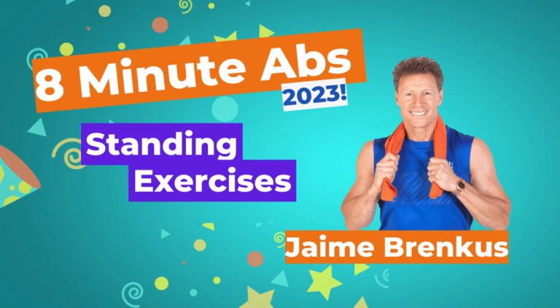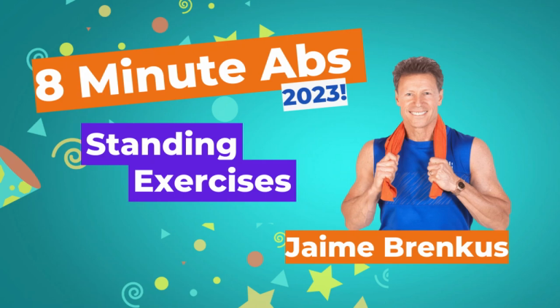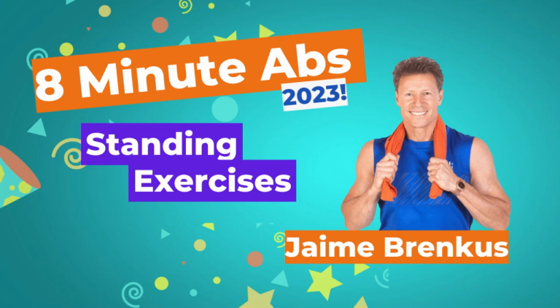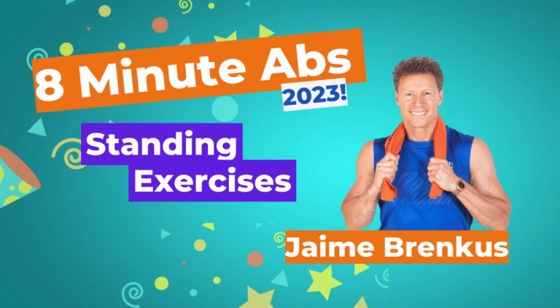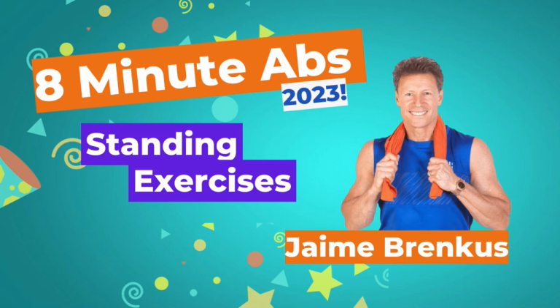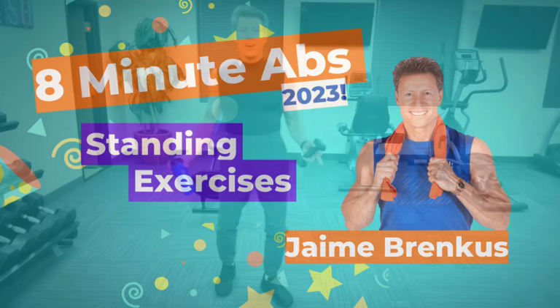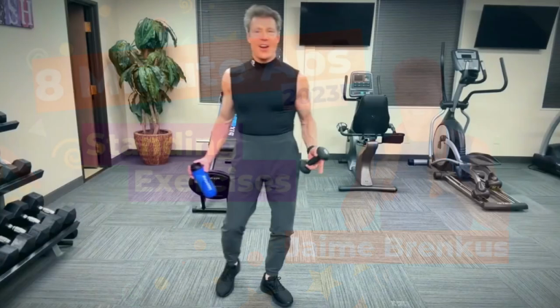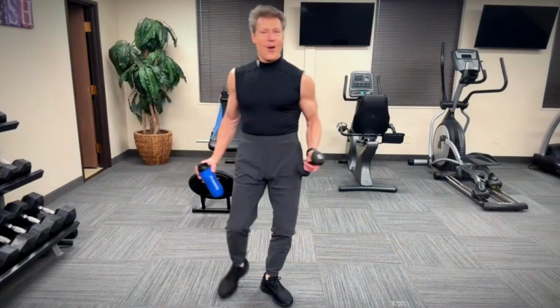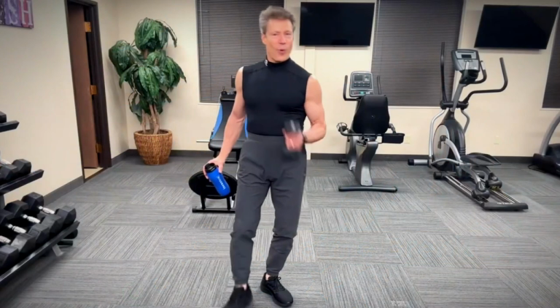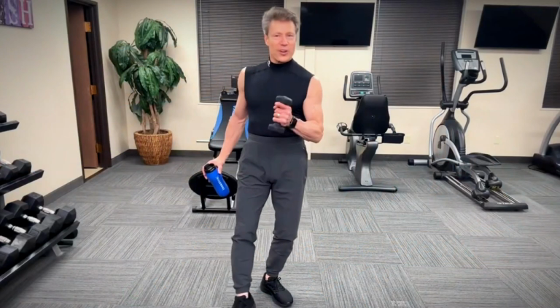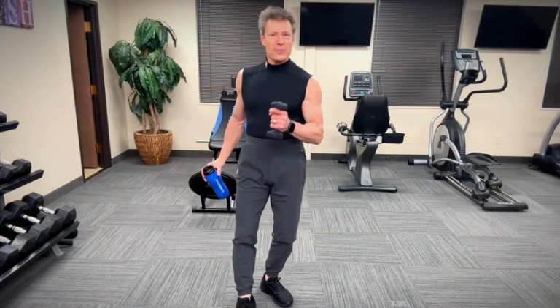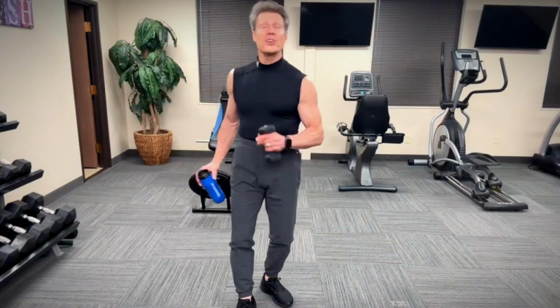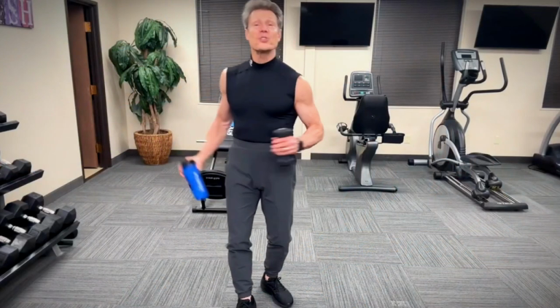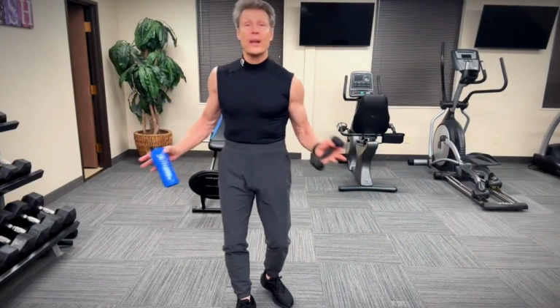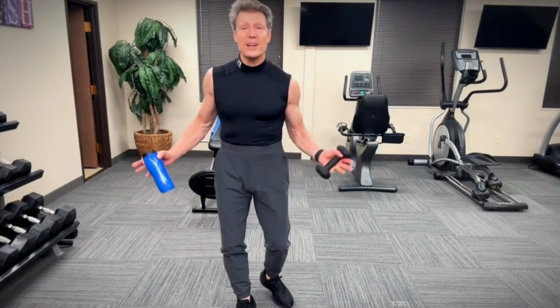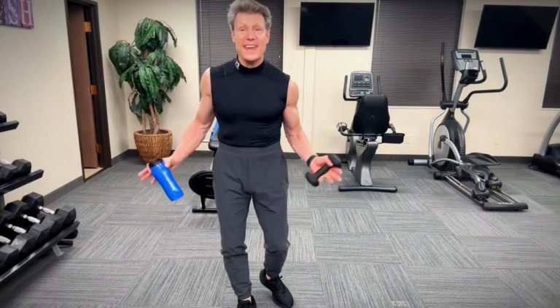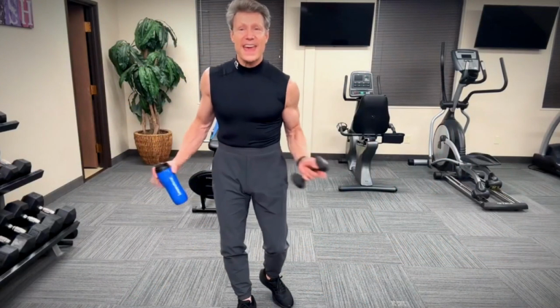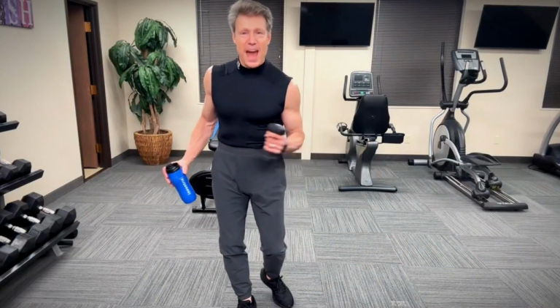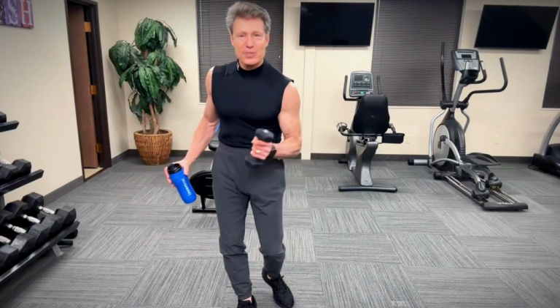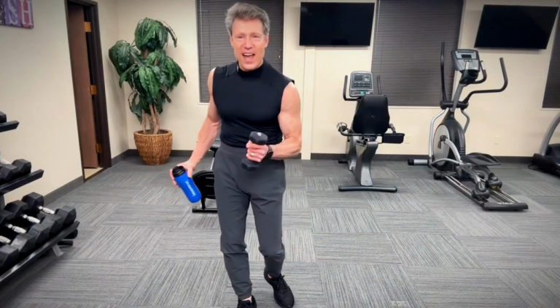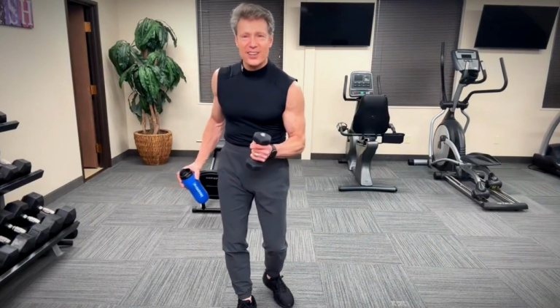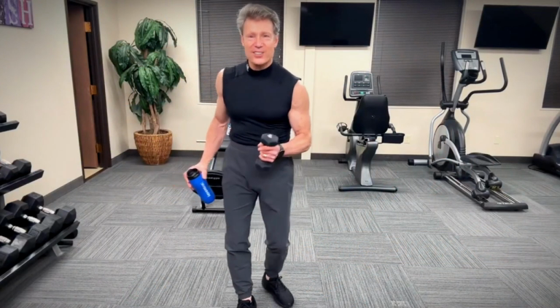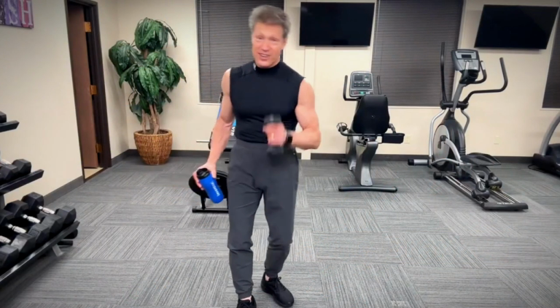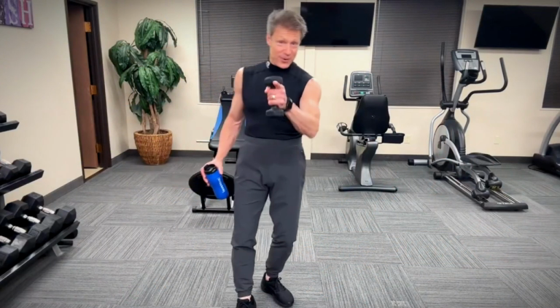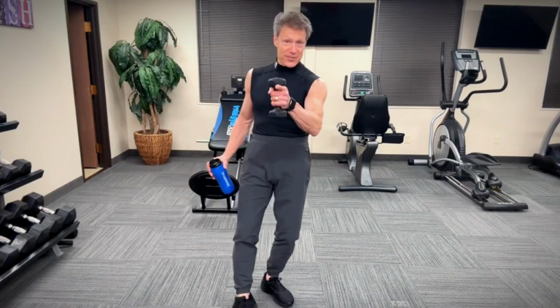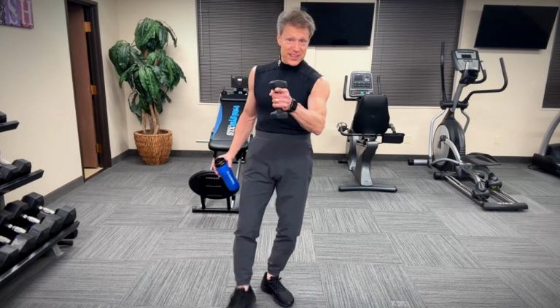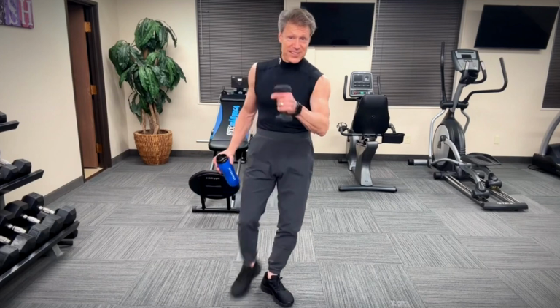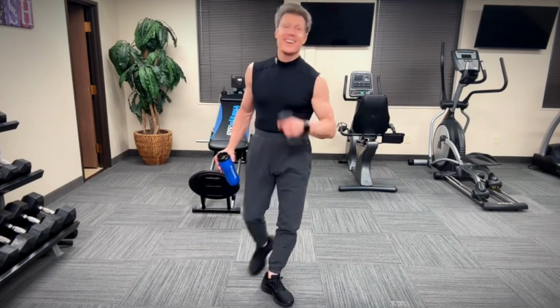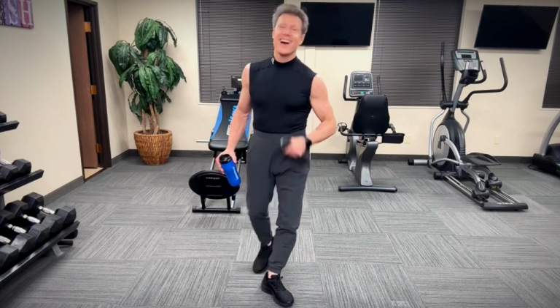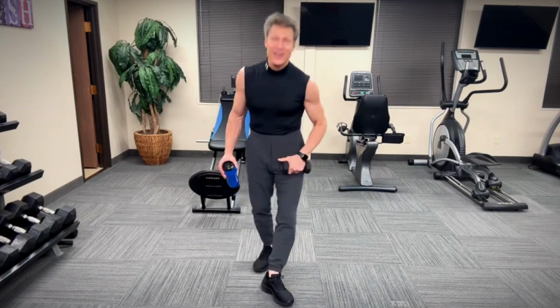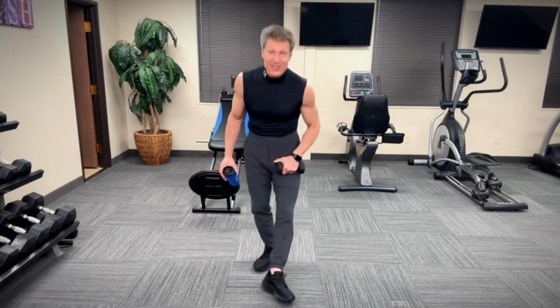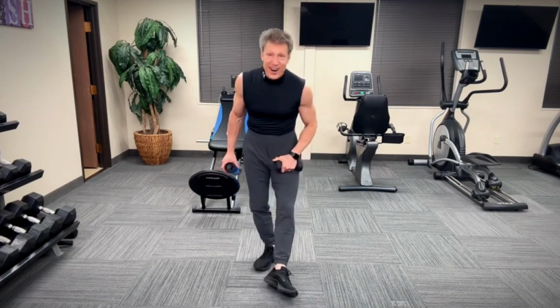Hey, it's Jamie here. Welcome to your 21 Day Abs Challenge. Are you ready for this? I bet you are.